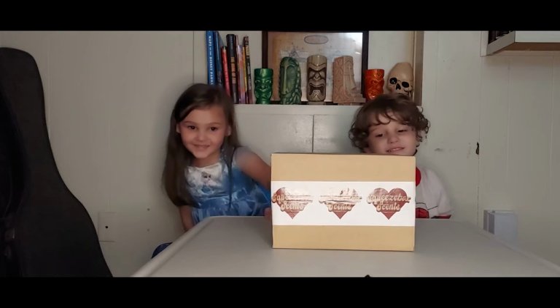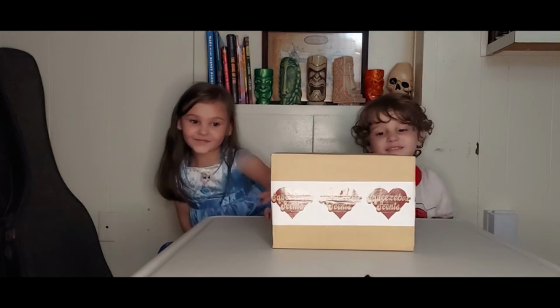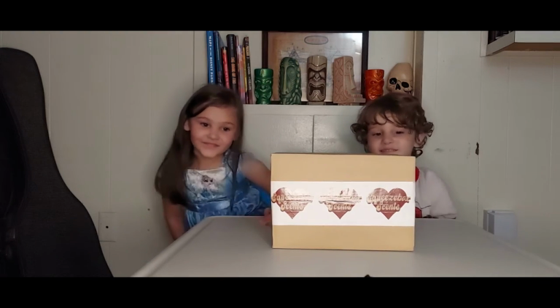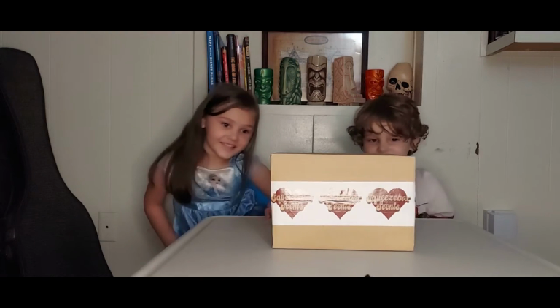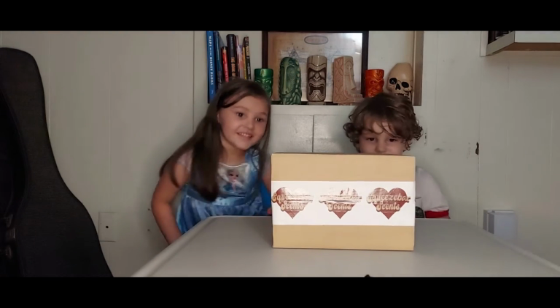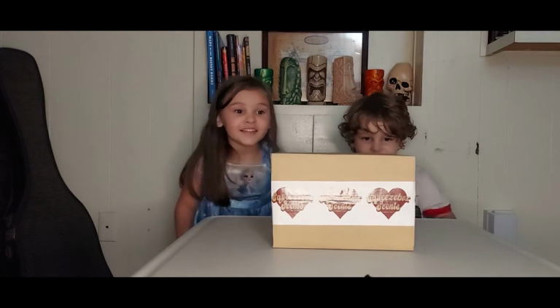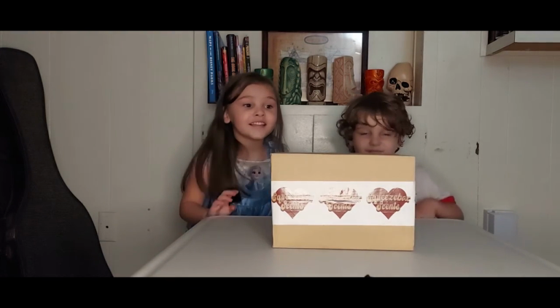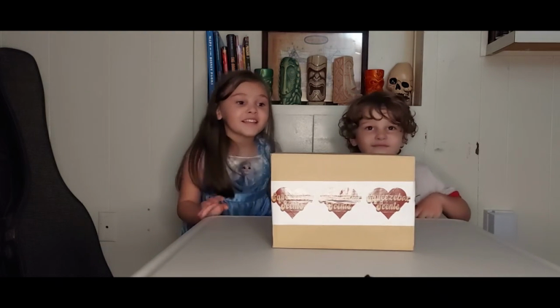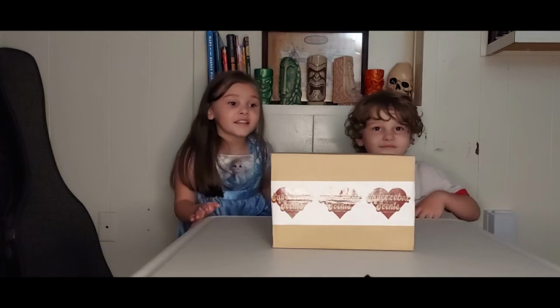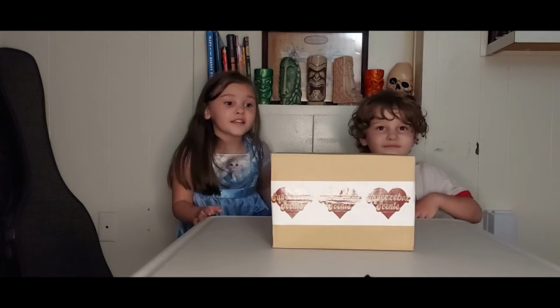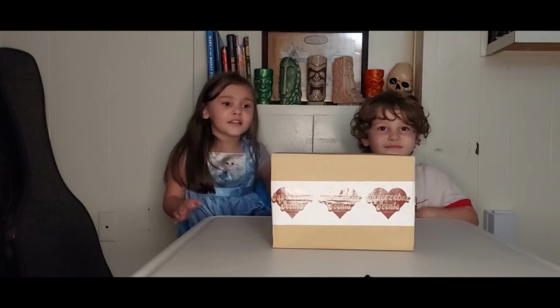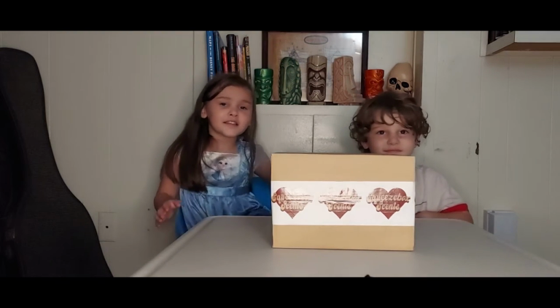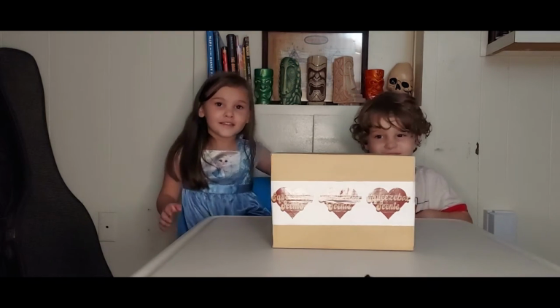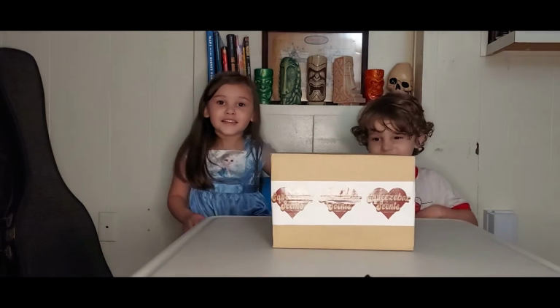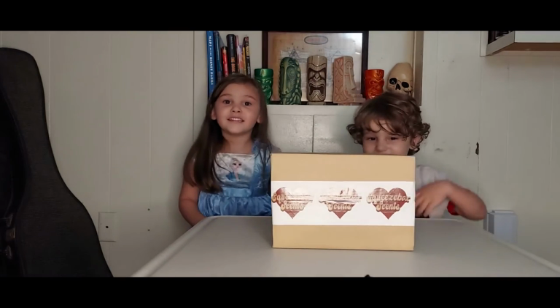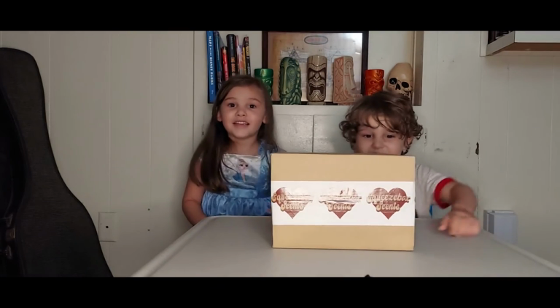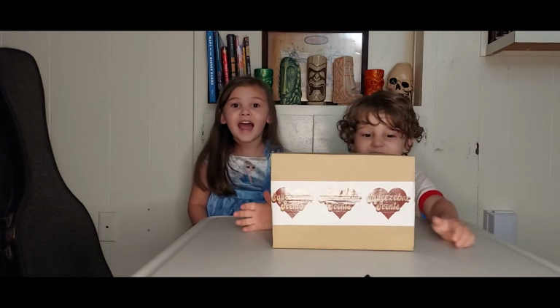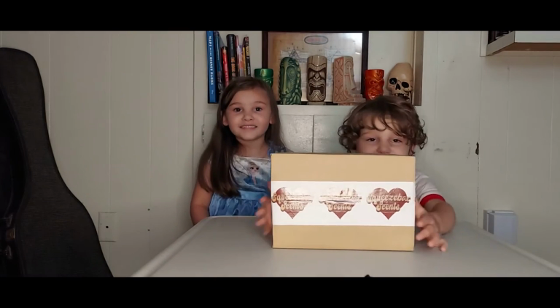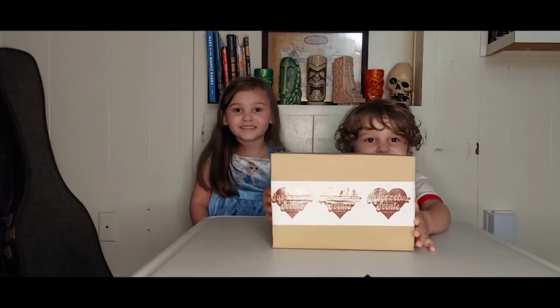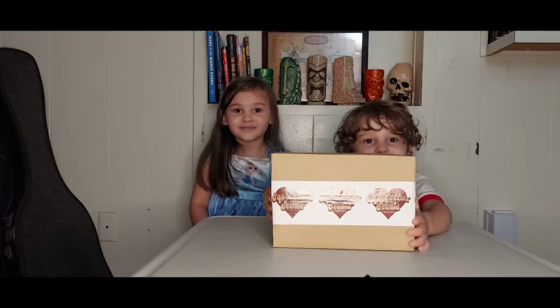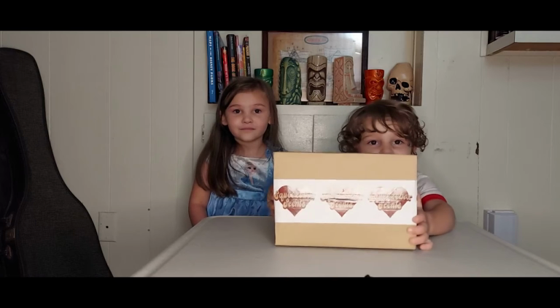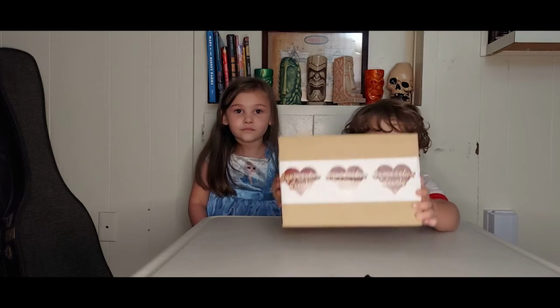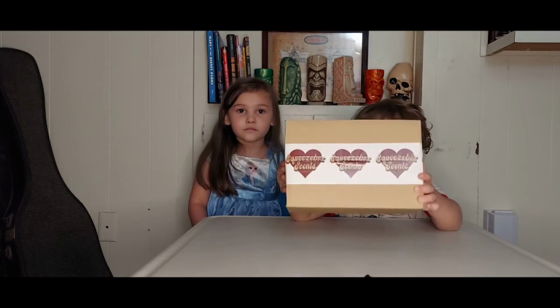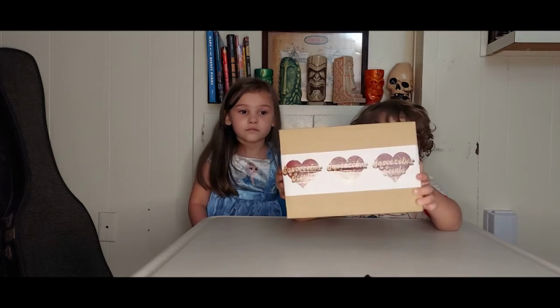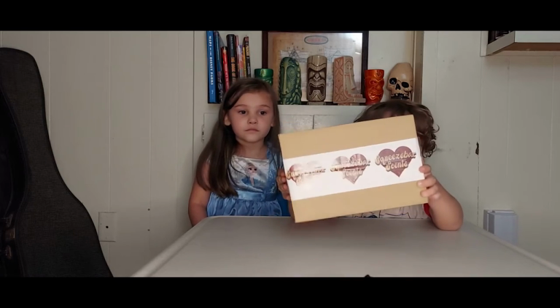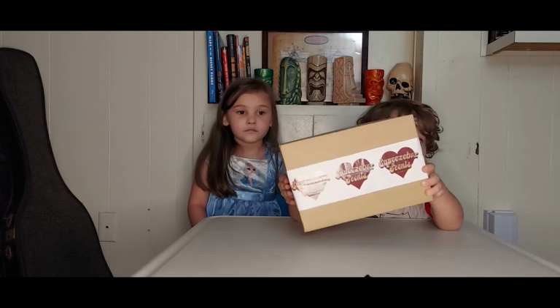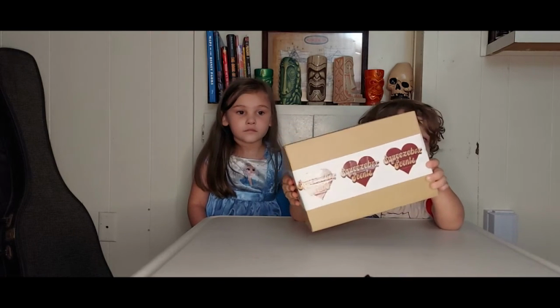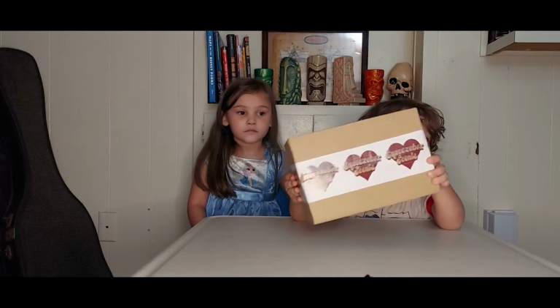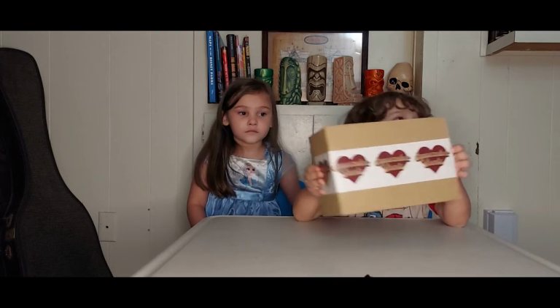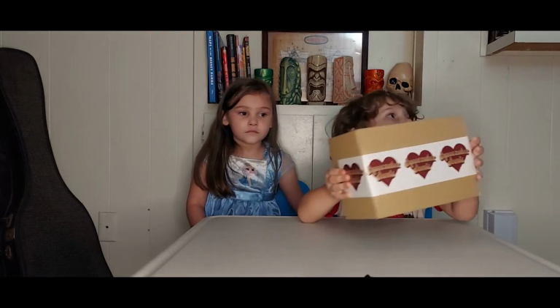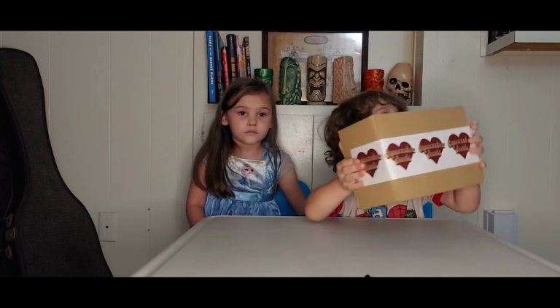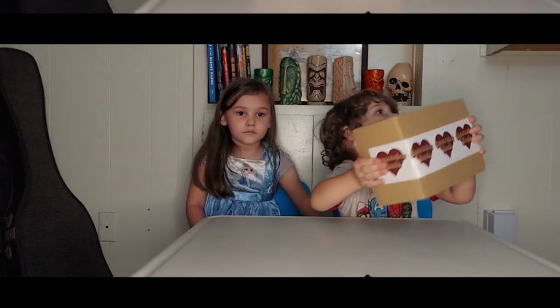So it's going to be a surprise what's in there. We're going to let Daddy open it. I just wanted to show how cool their tape is.